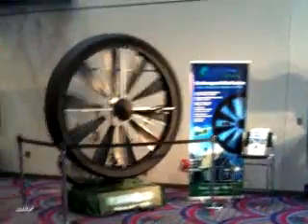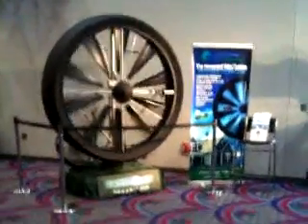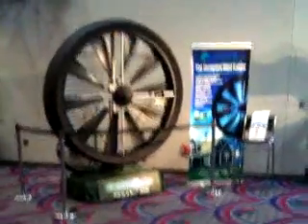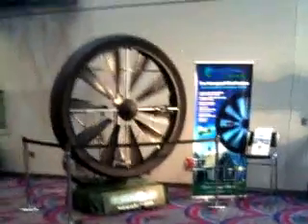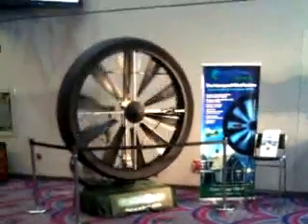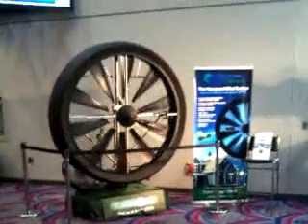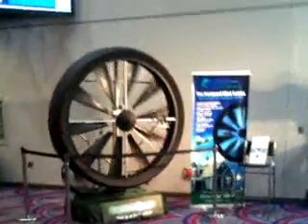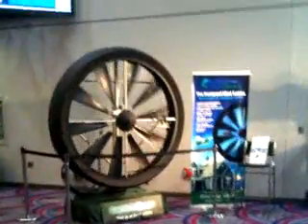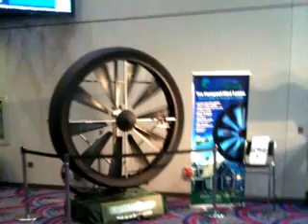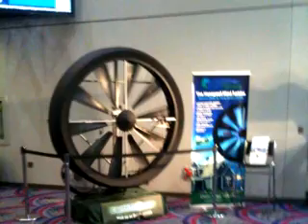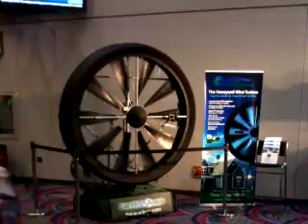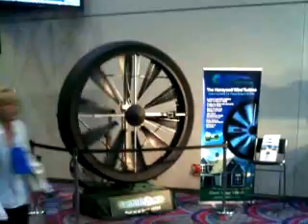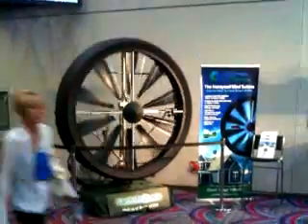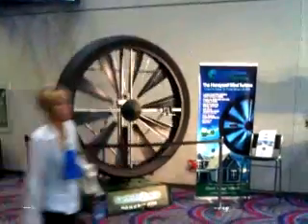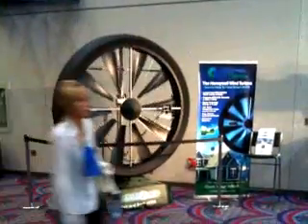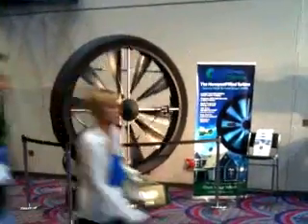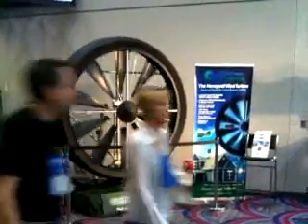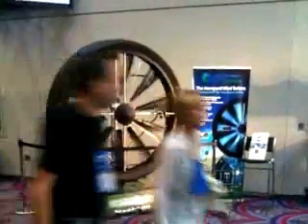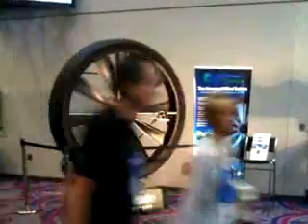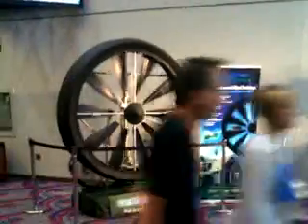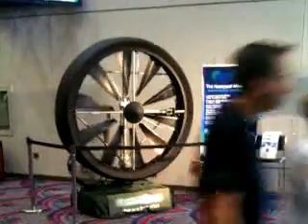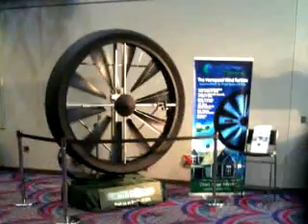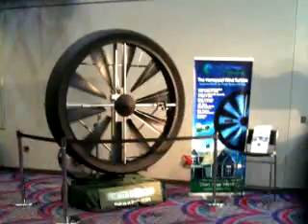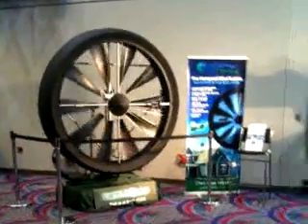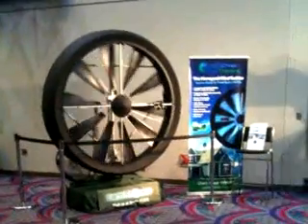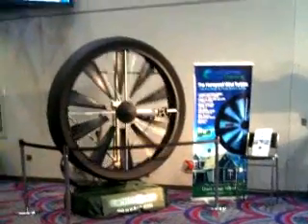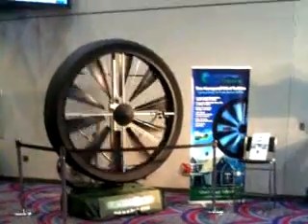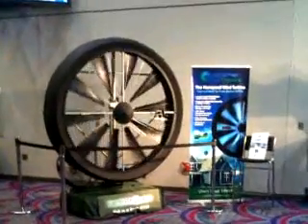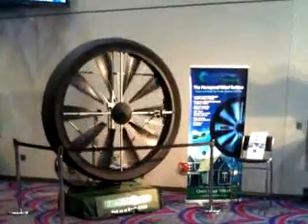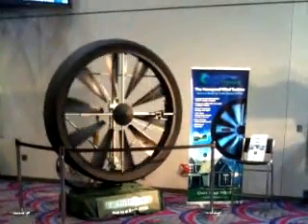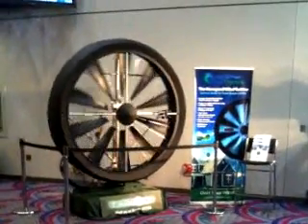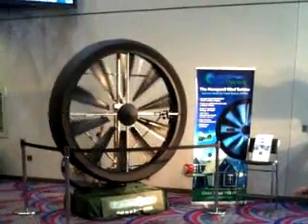You can see as people walk by just how big it is — it's only six feet in diameter. You could easily put that in your backyard.